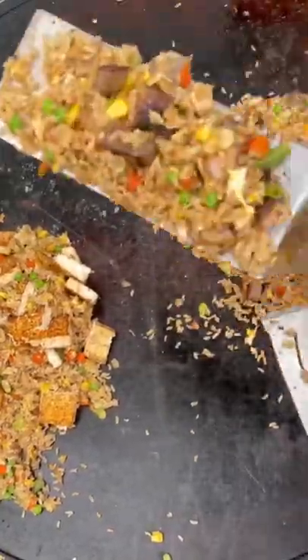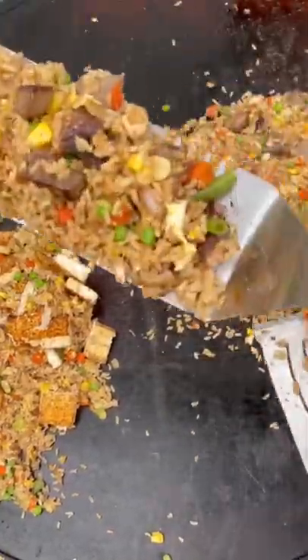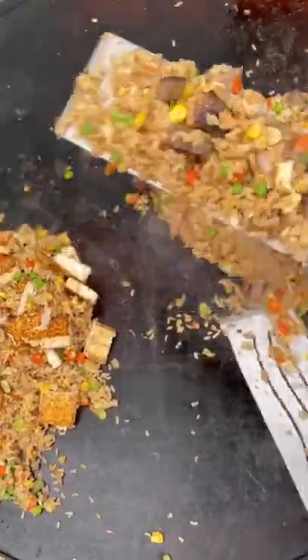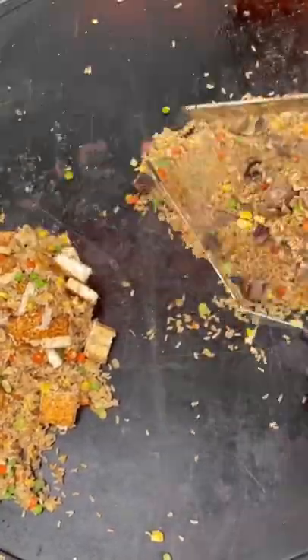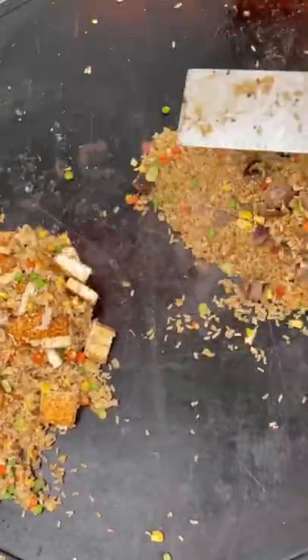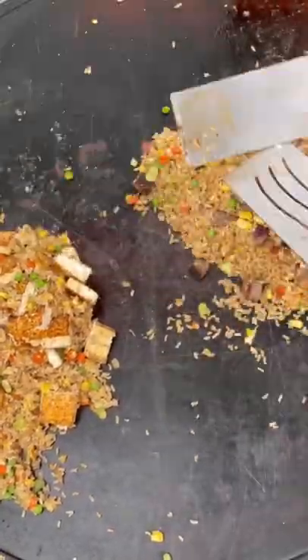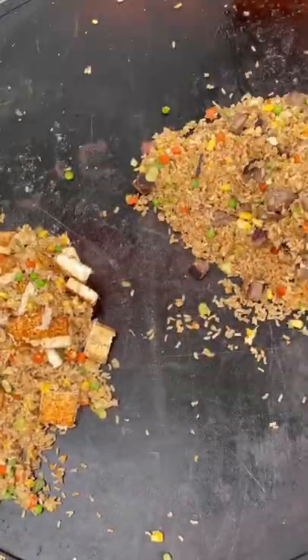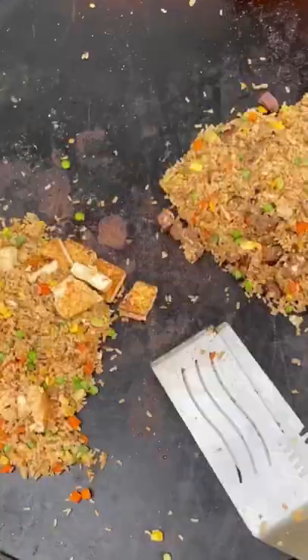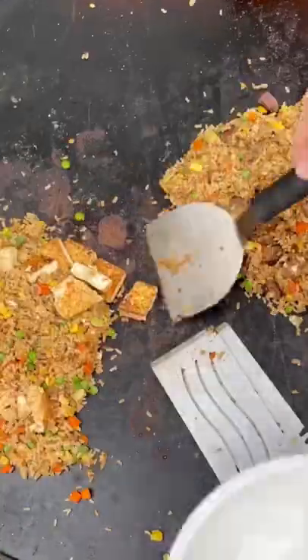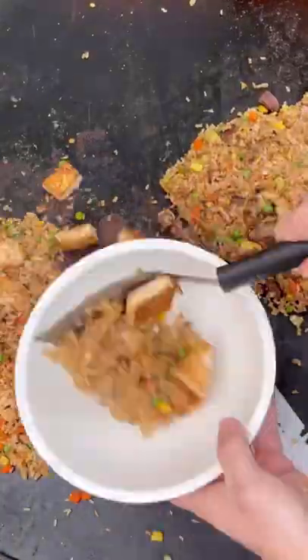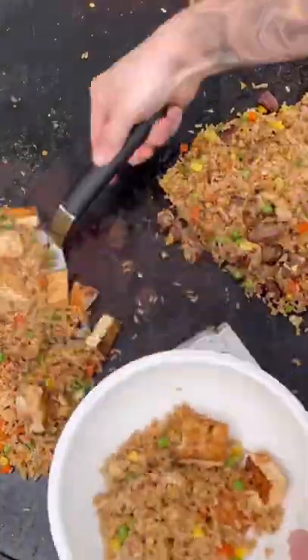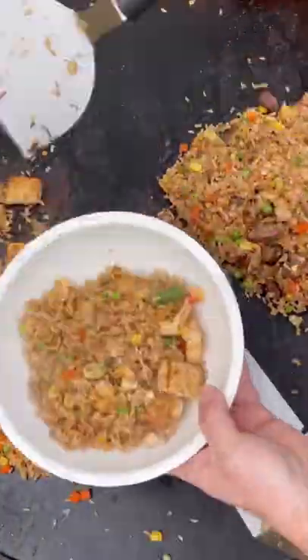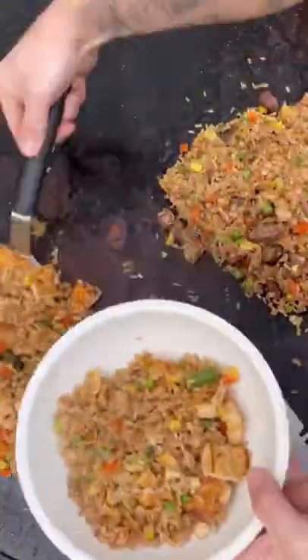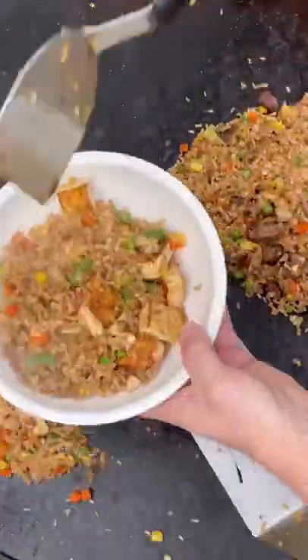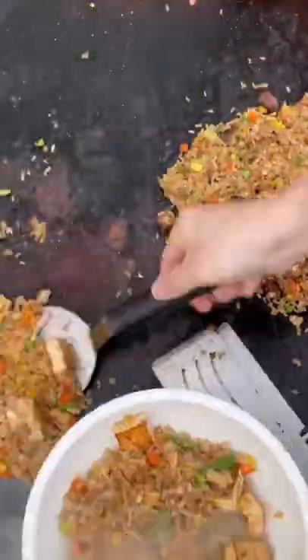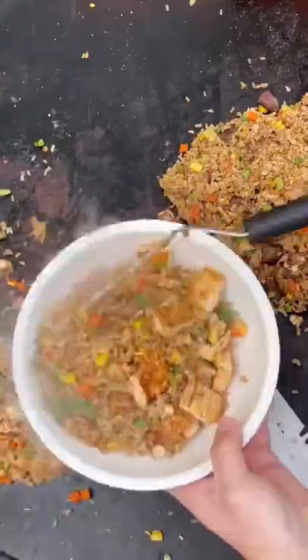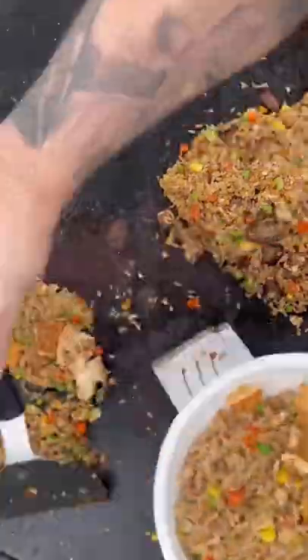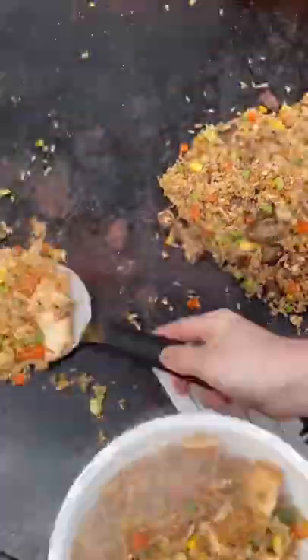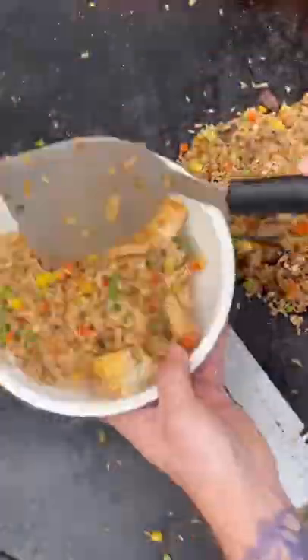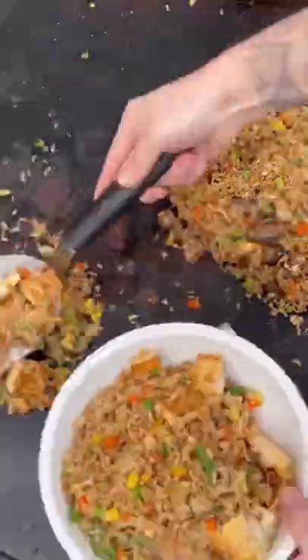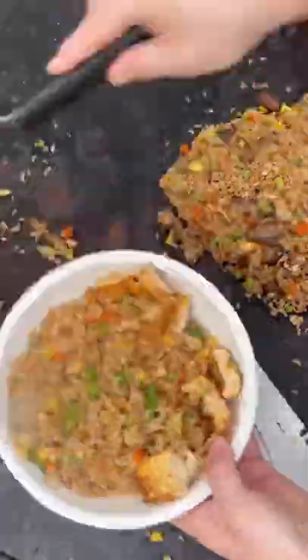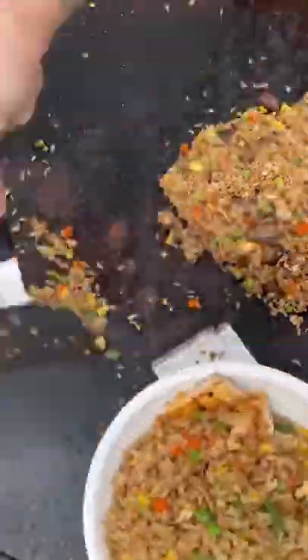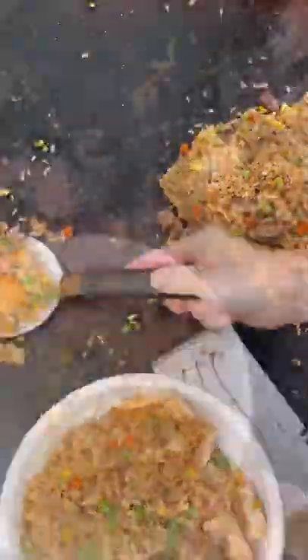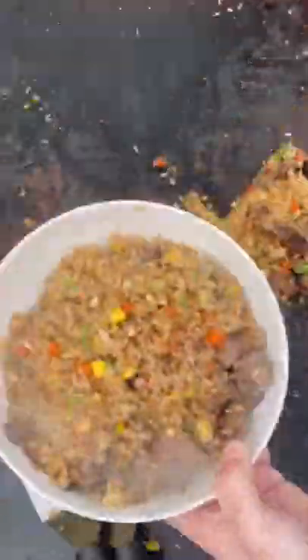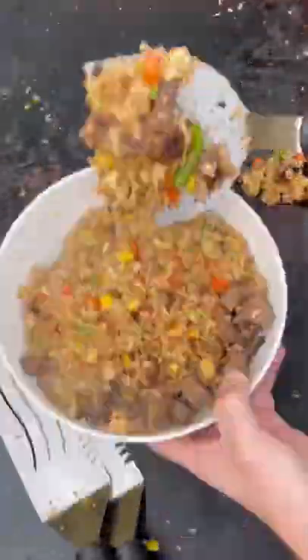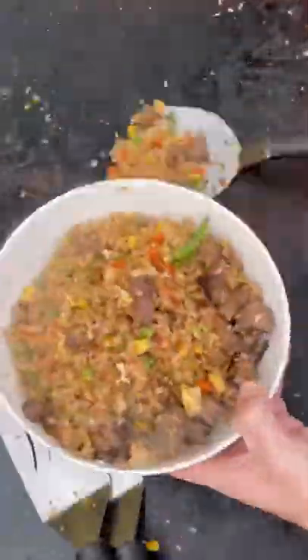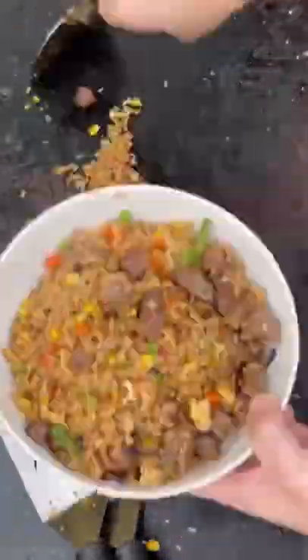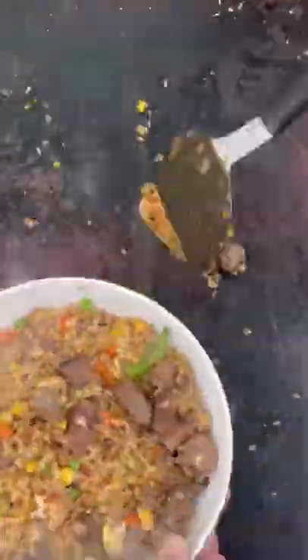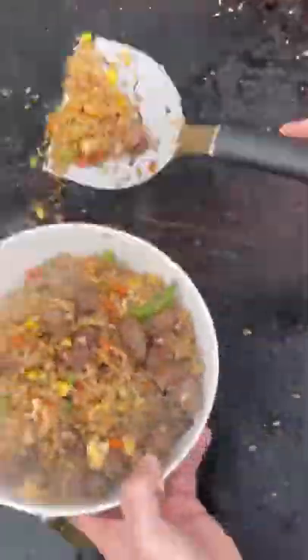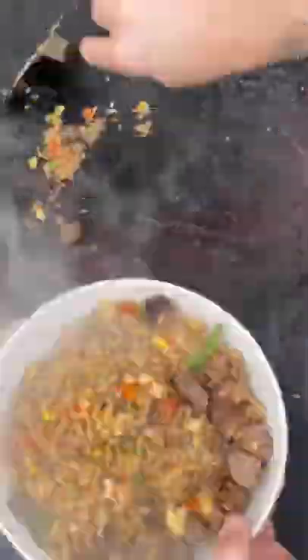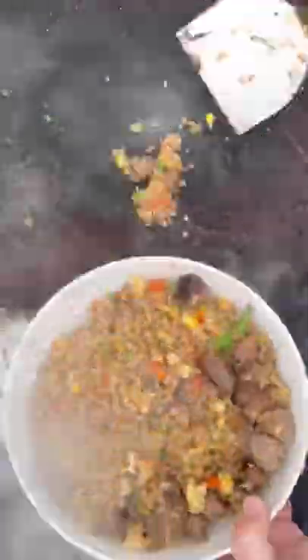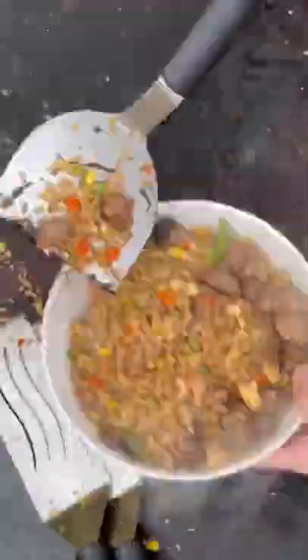Scoop these into two separate bowls, clean up the griddle, which you can see is so easy, and we're ready for dinner.